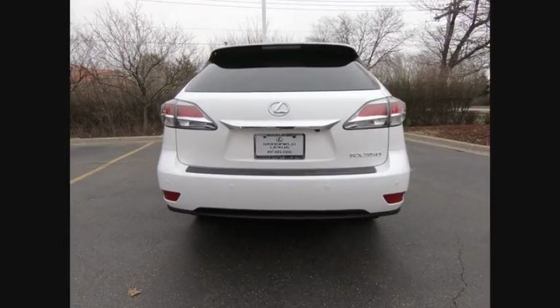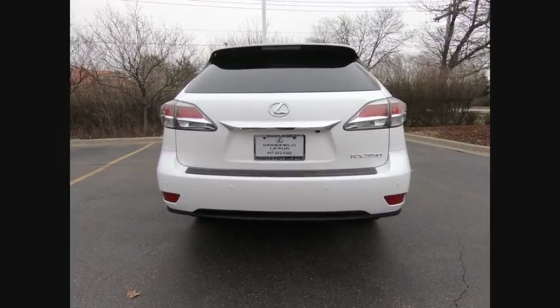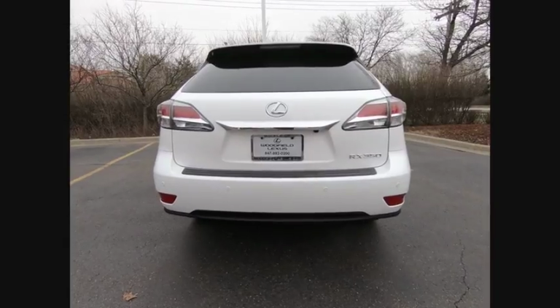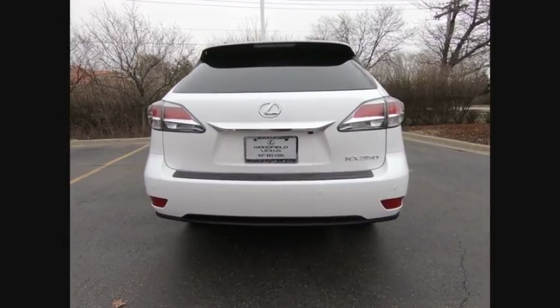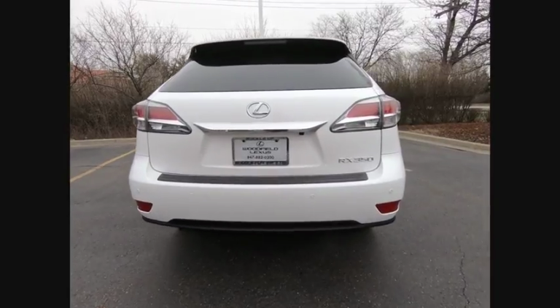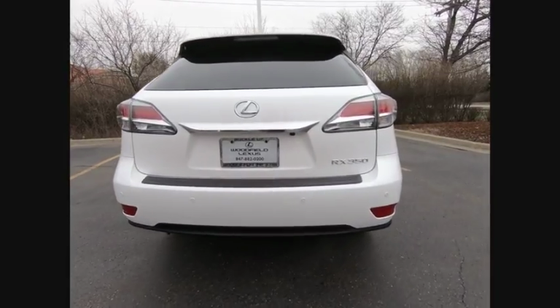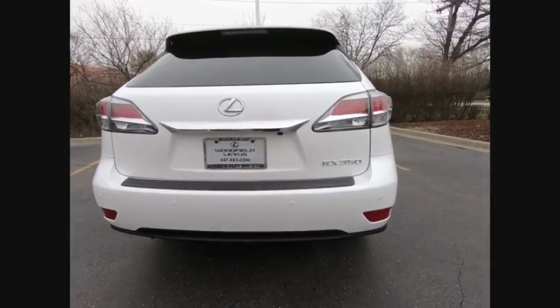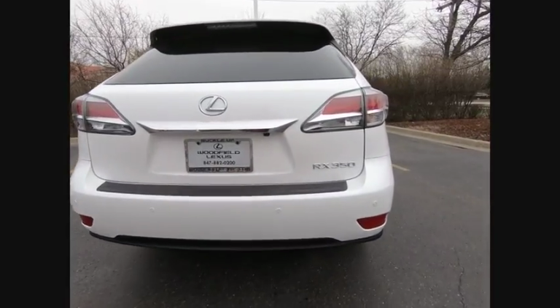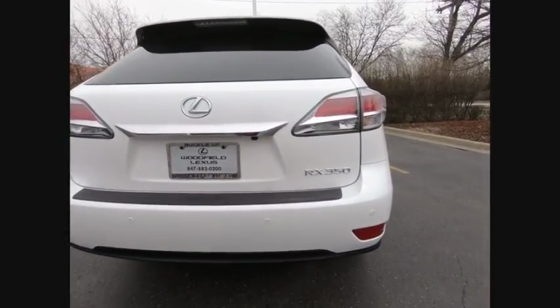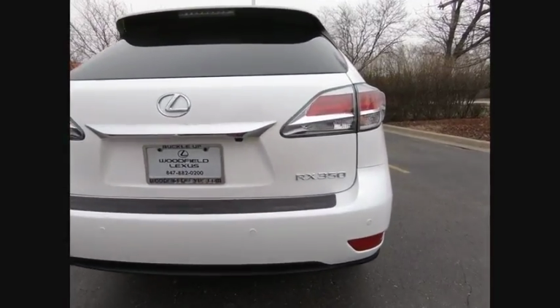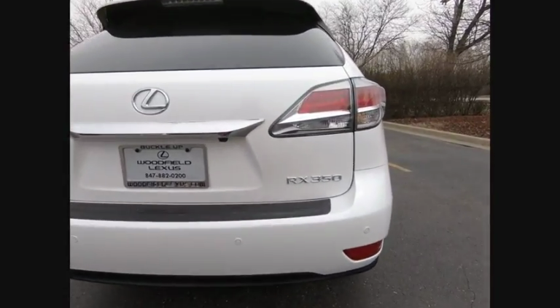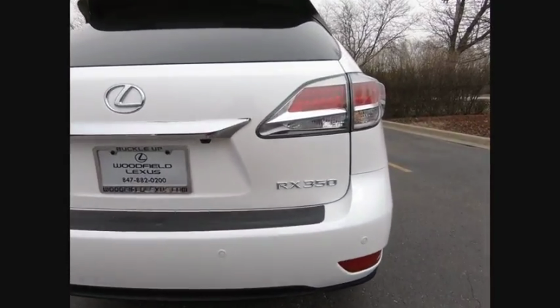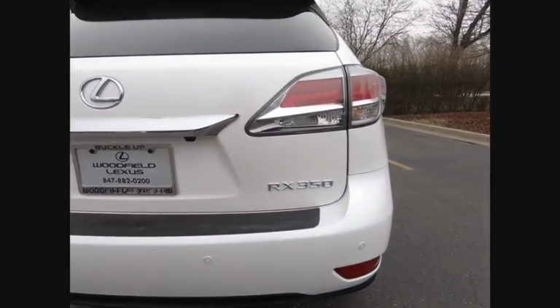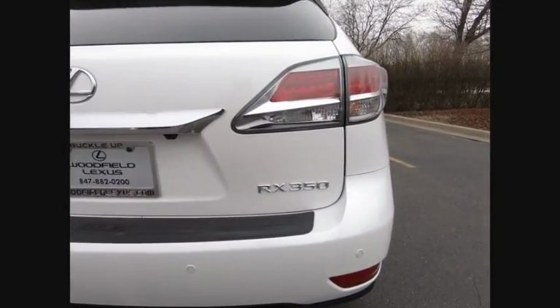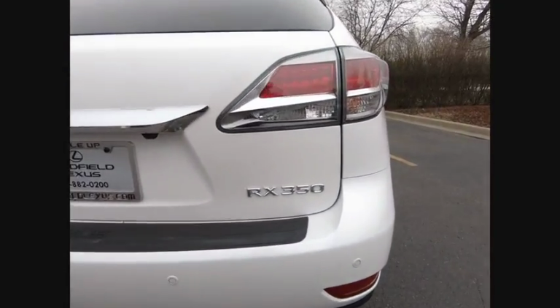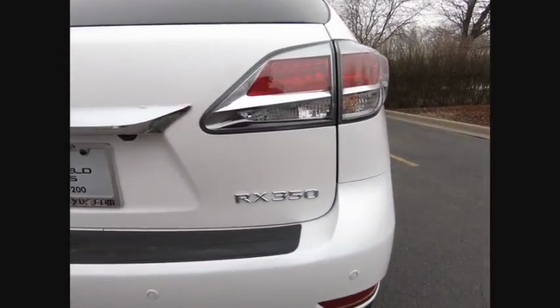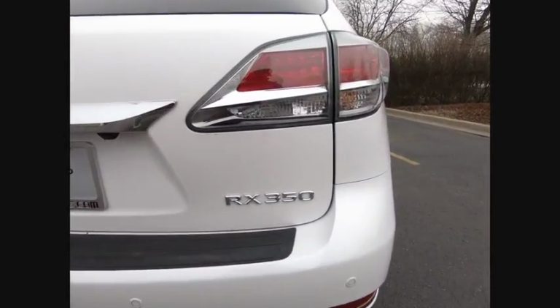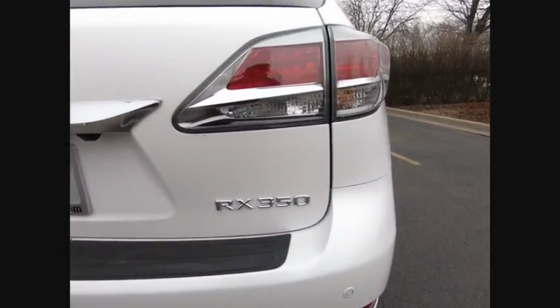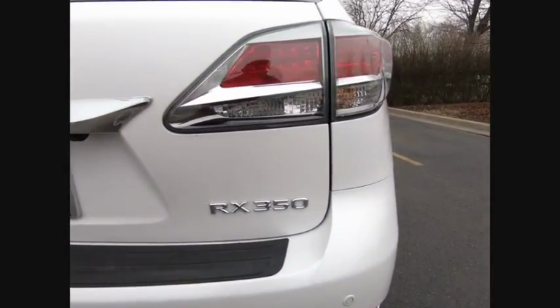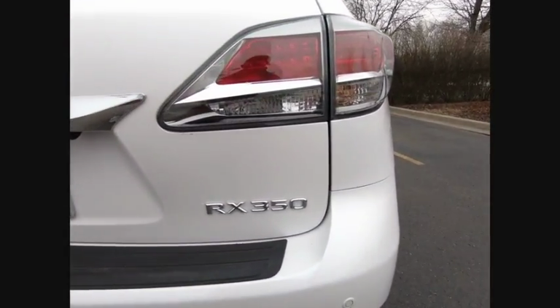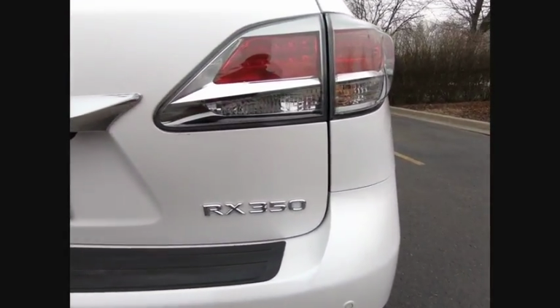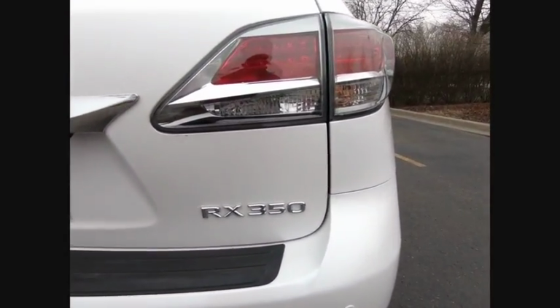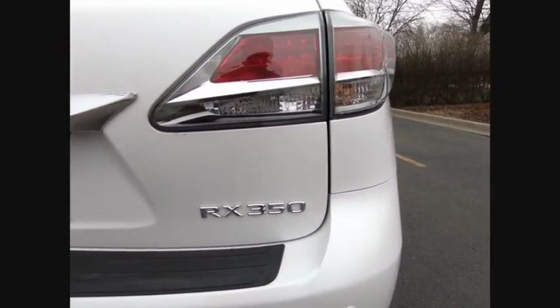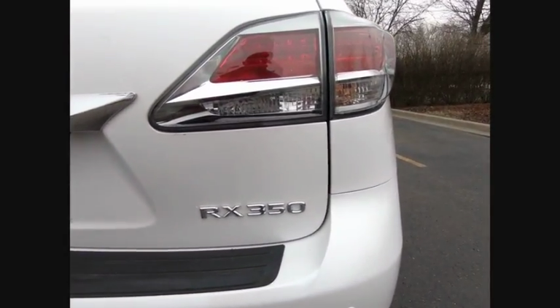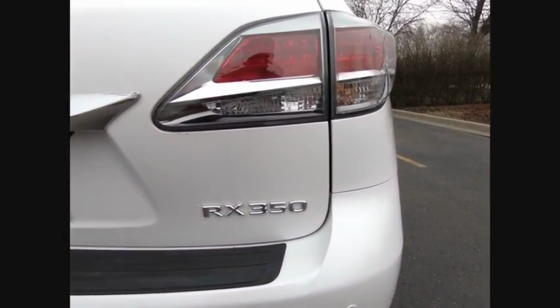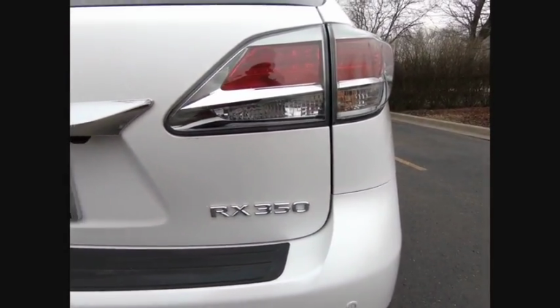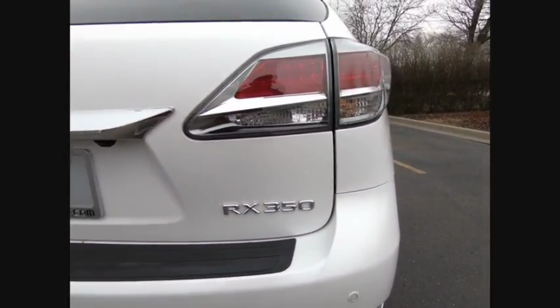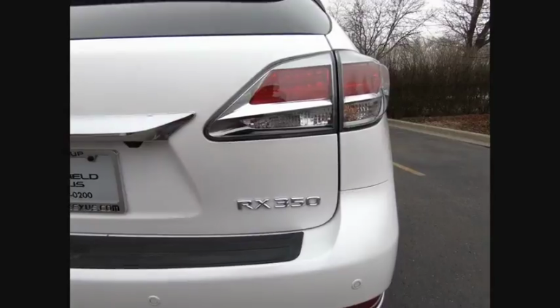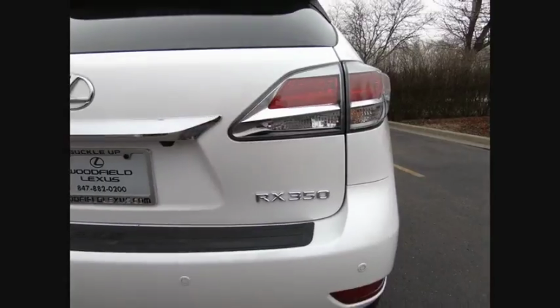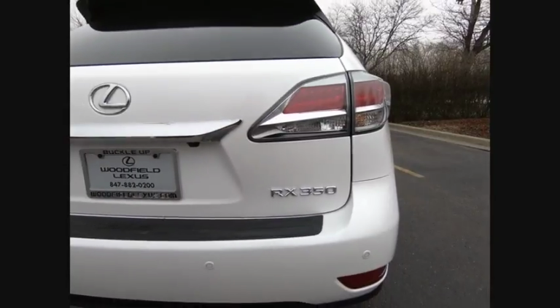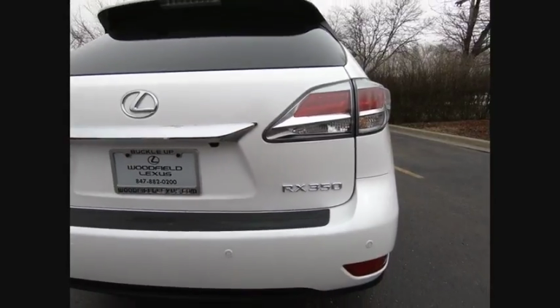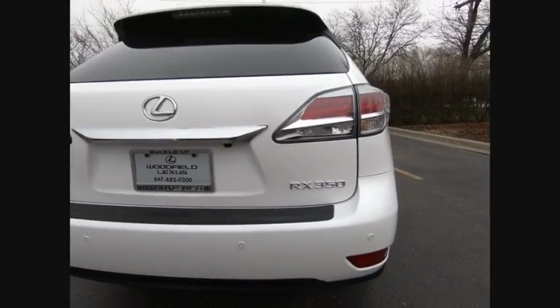And is priced below $35,000. This vehicle has less than 50,000 miles.